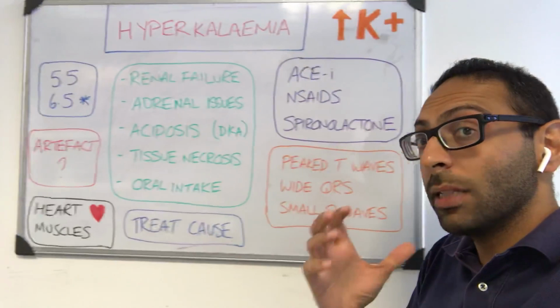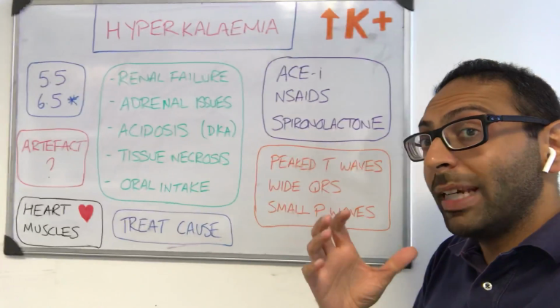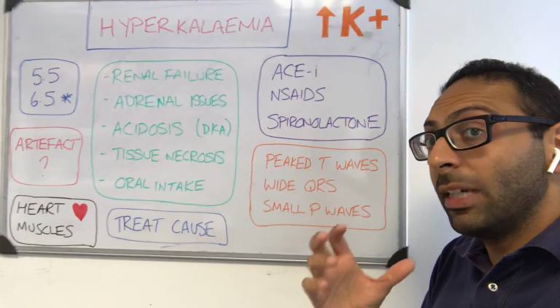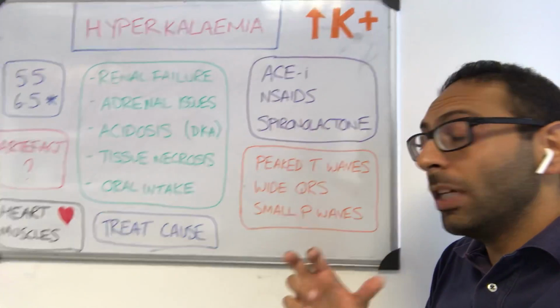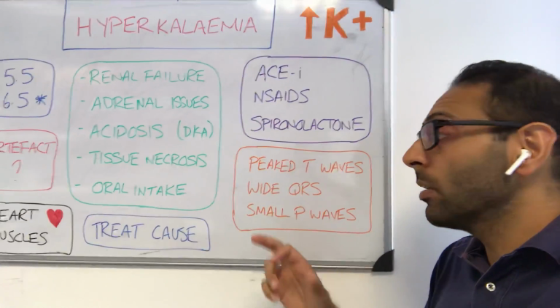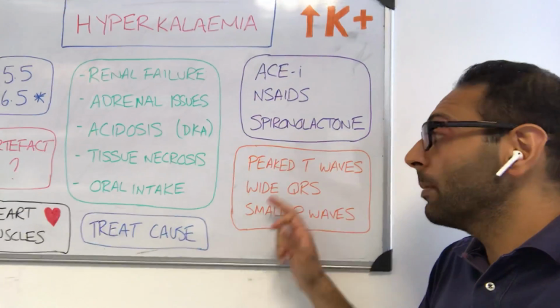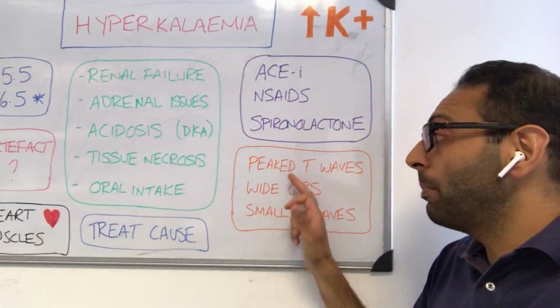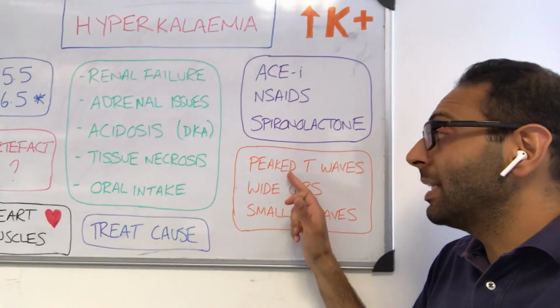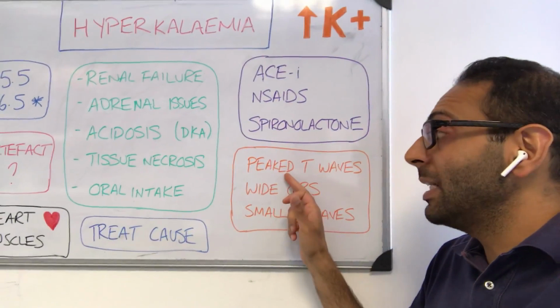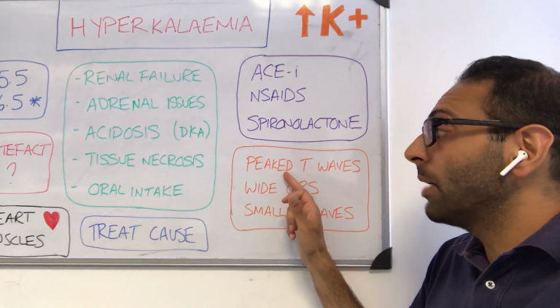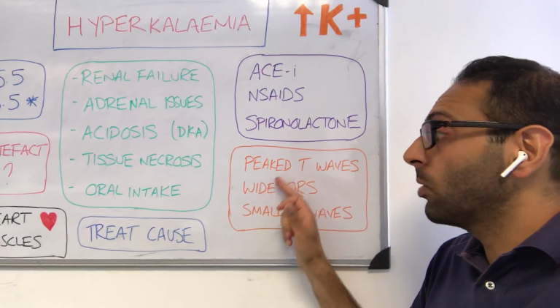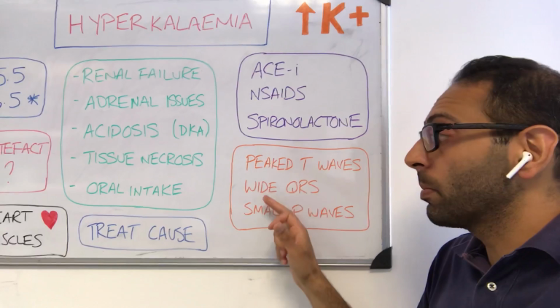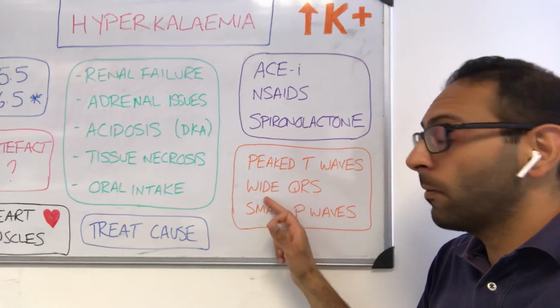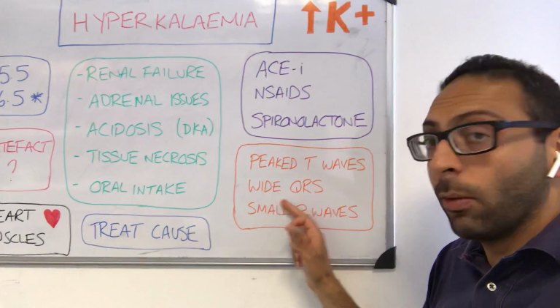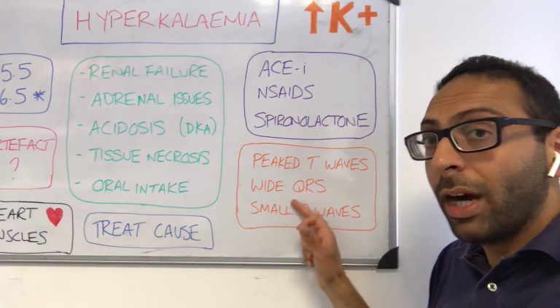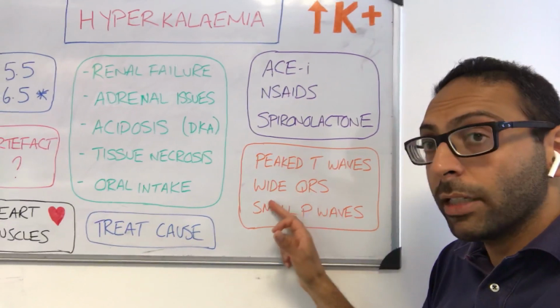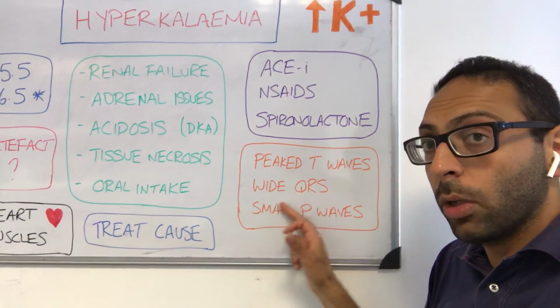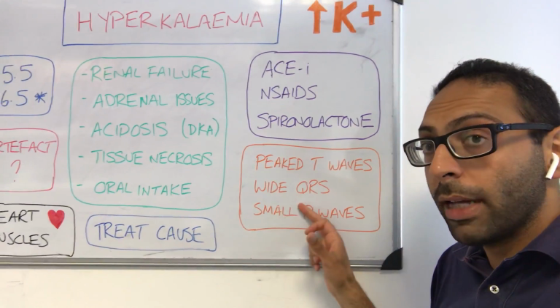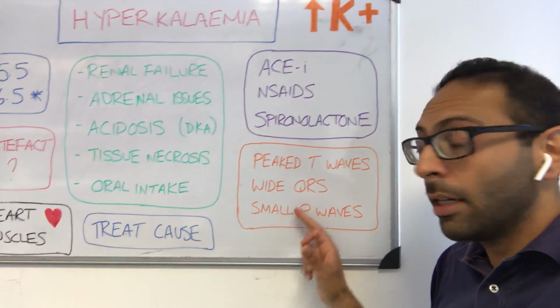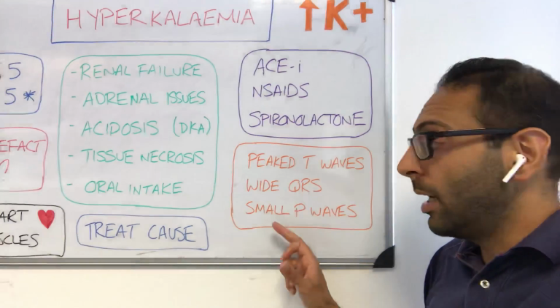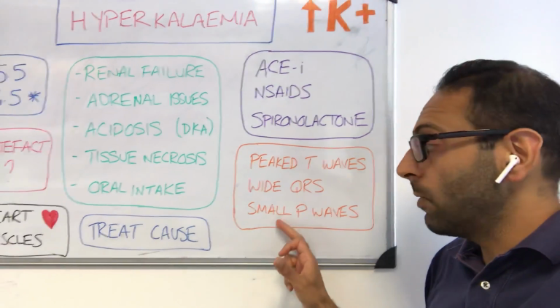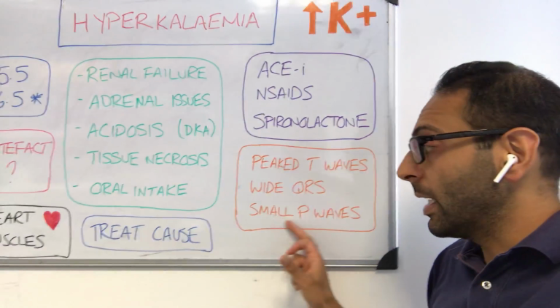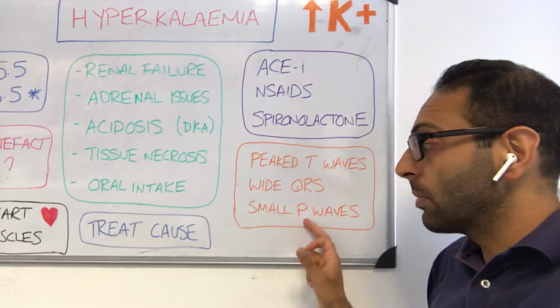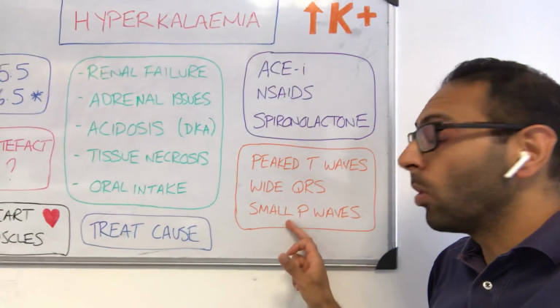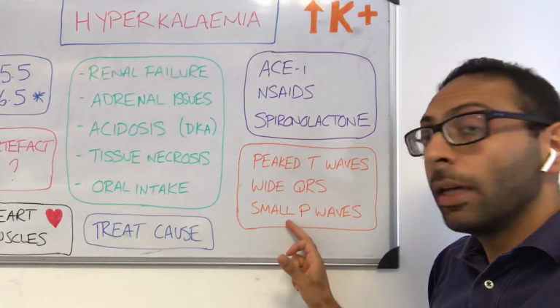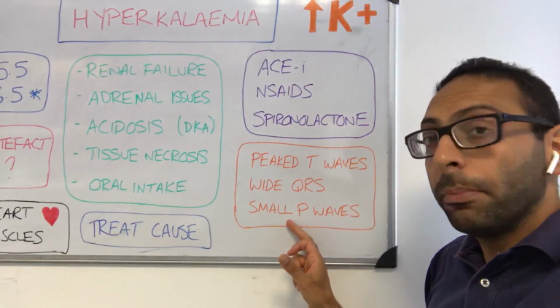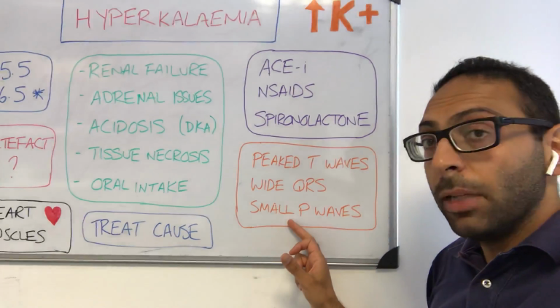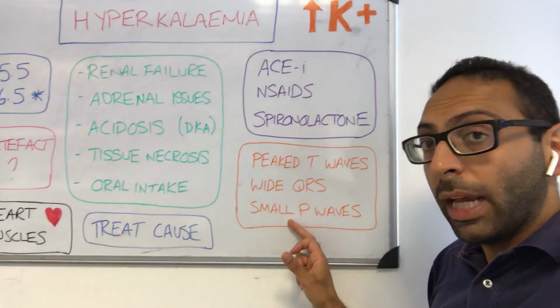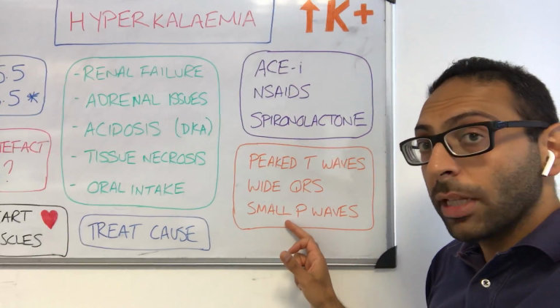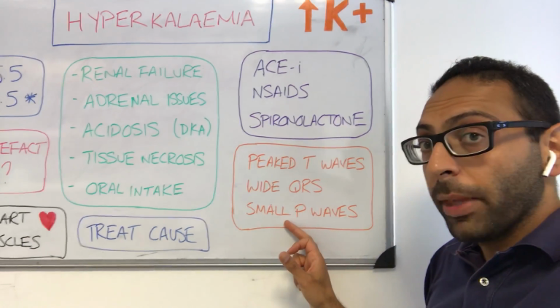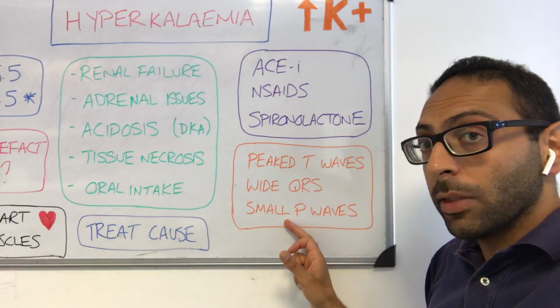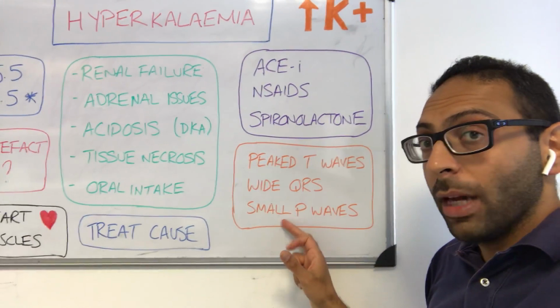In terms of ECG findings, think about peaked T waves of course, but don't forget widened QRS and small P waves as well.